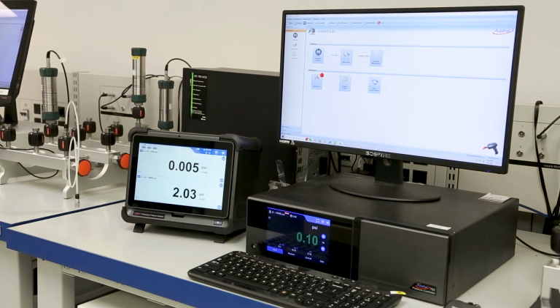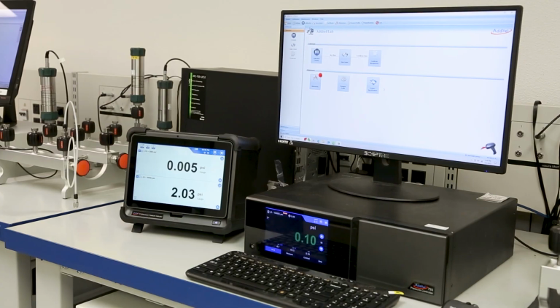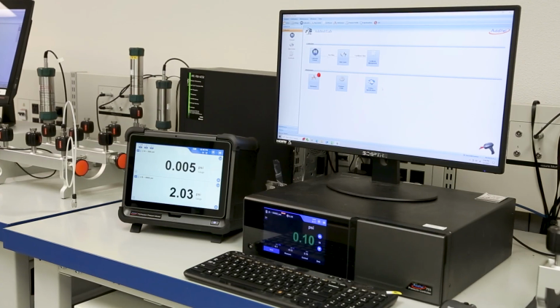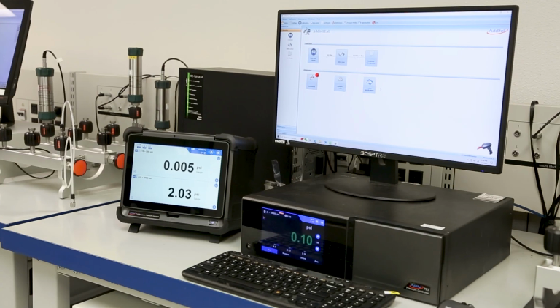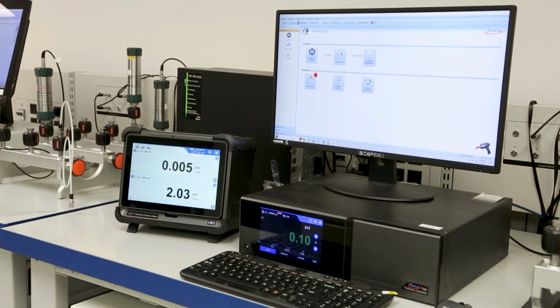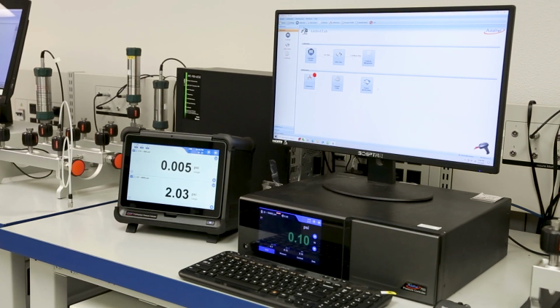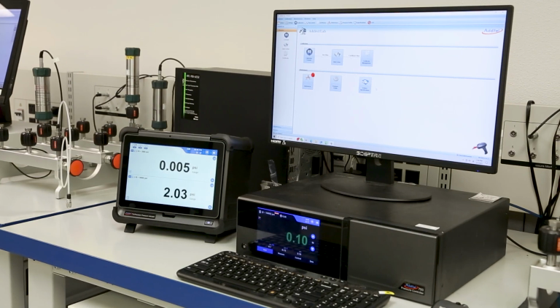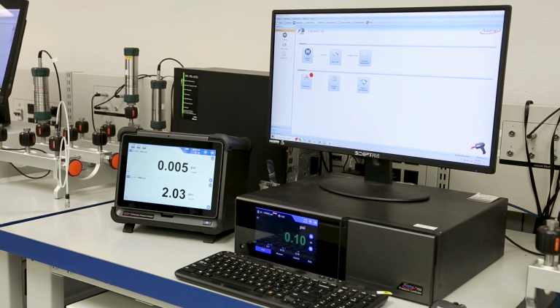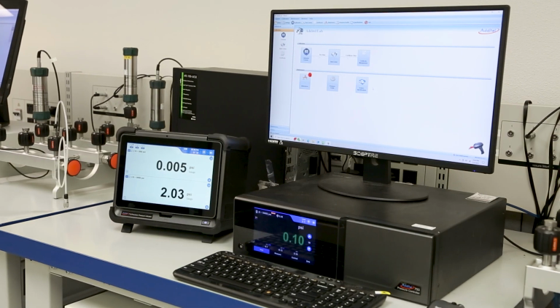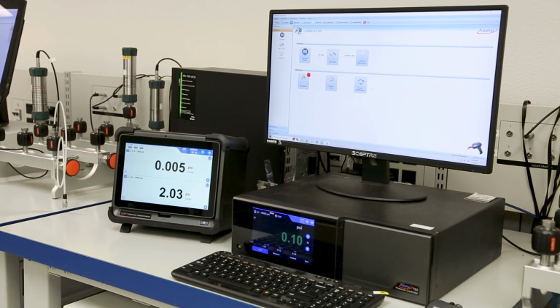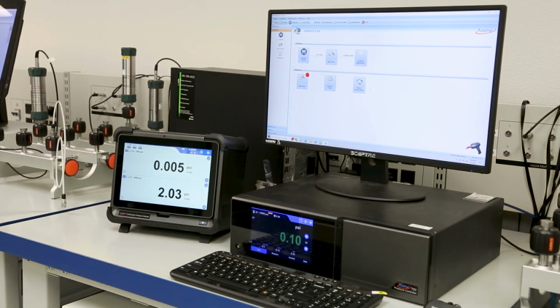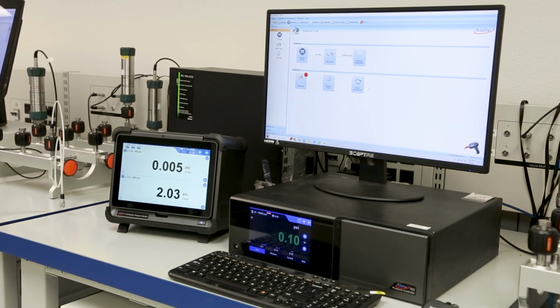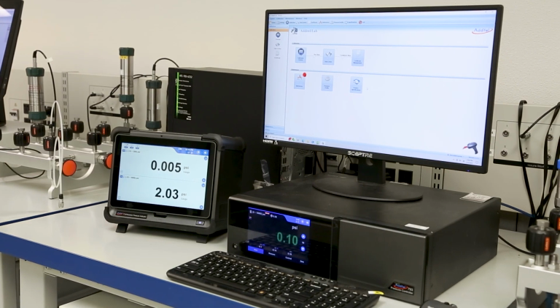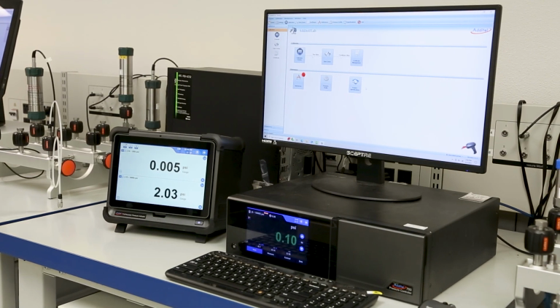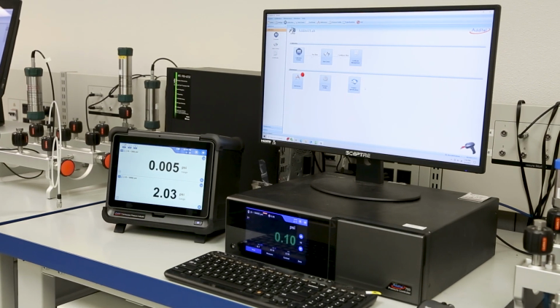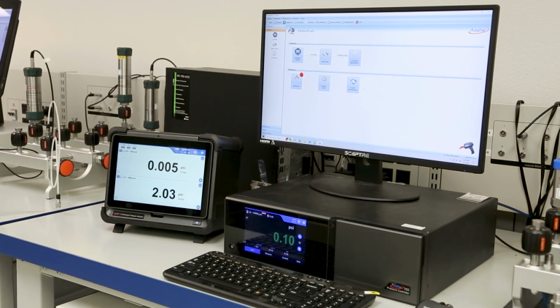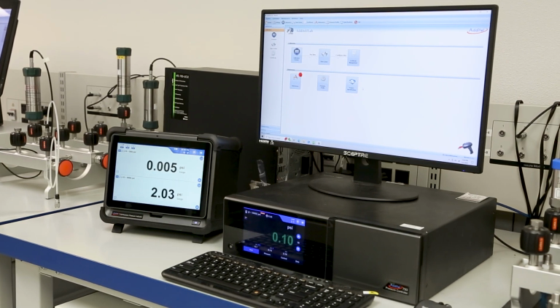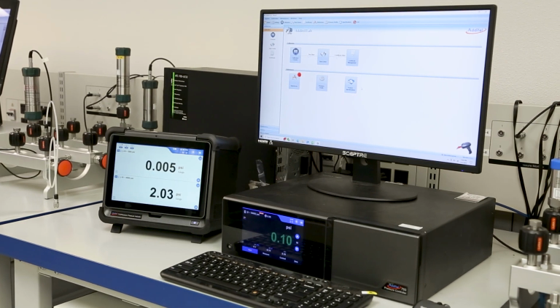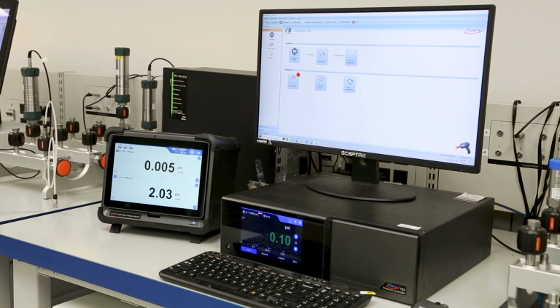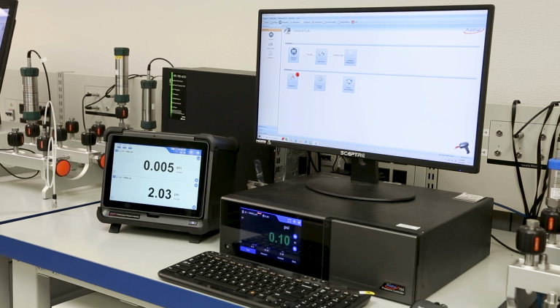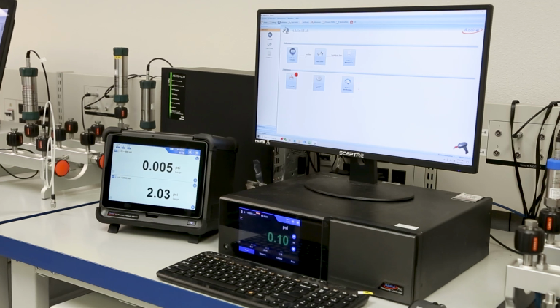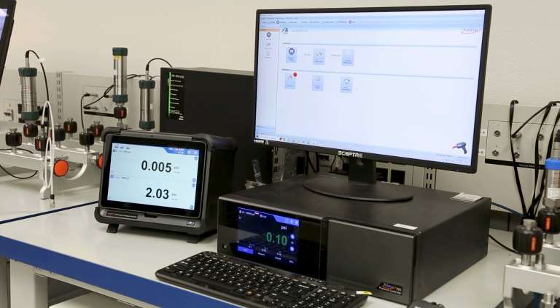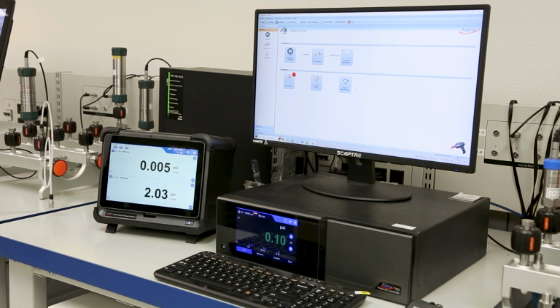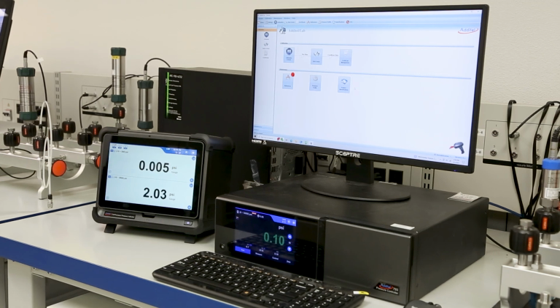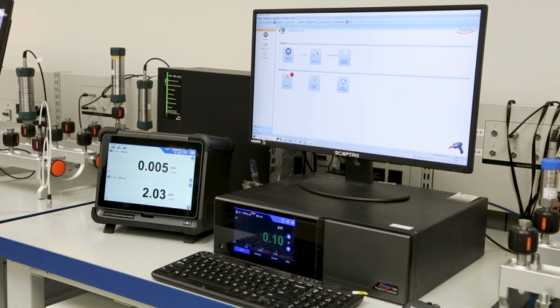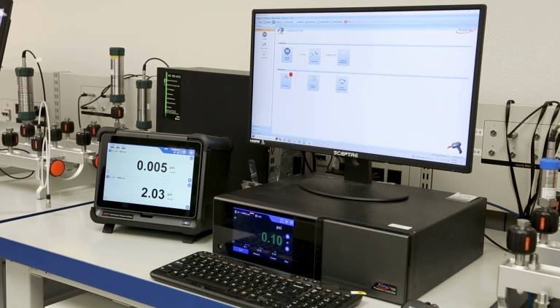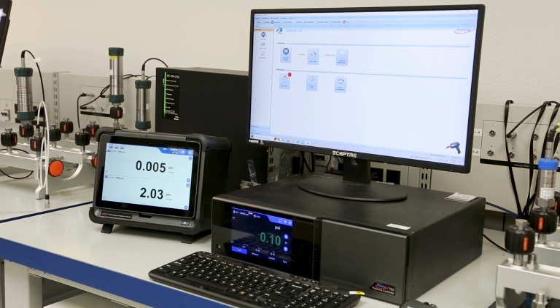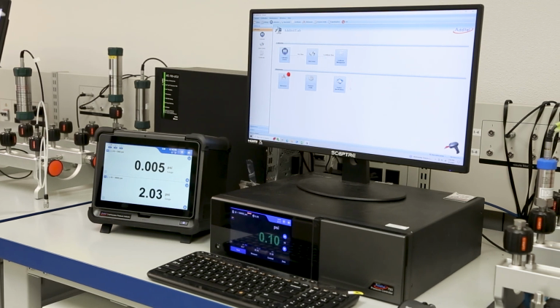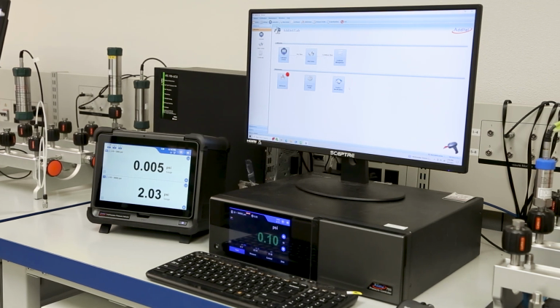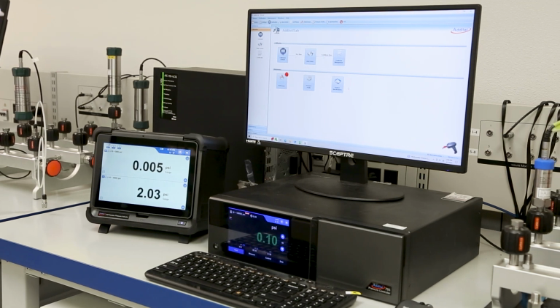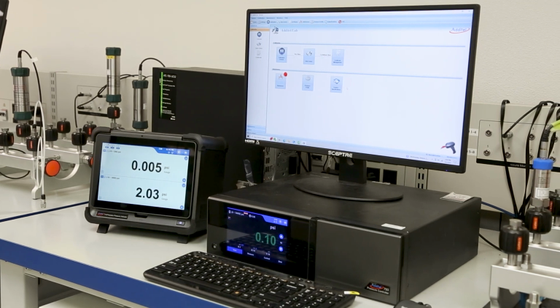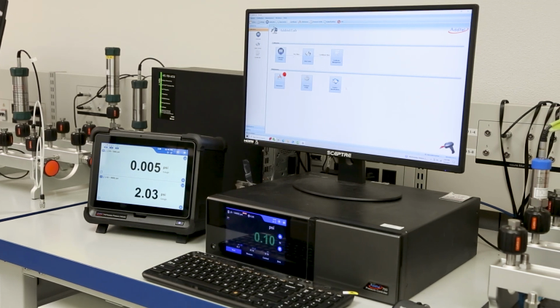Finally, all pressure readings can be relayed to lab software using Ethernet connections or Wi-Fi.